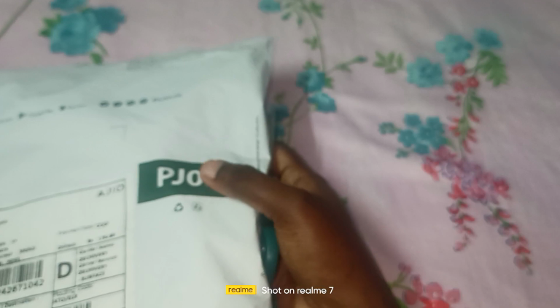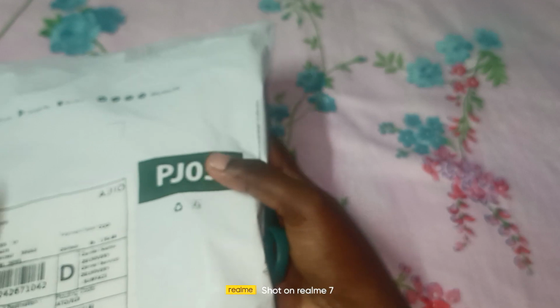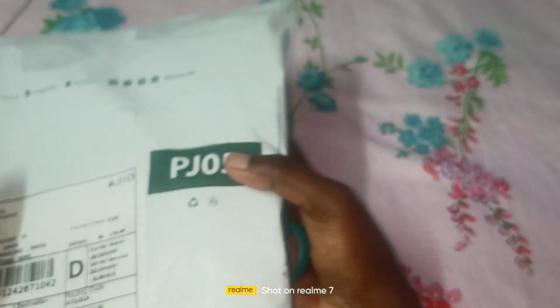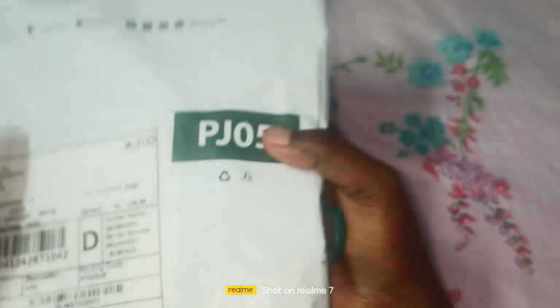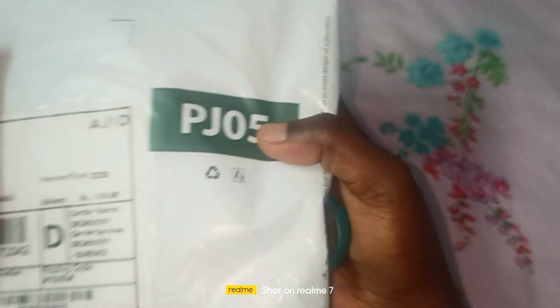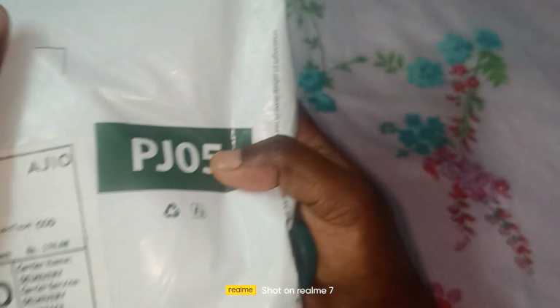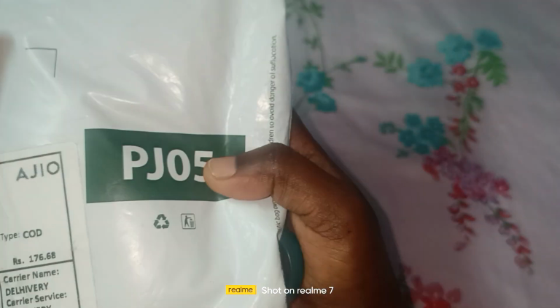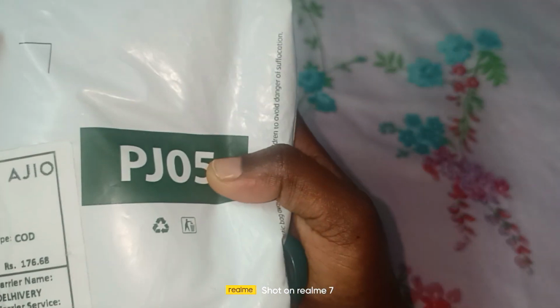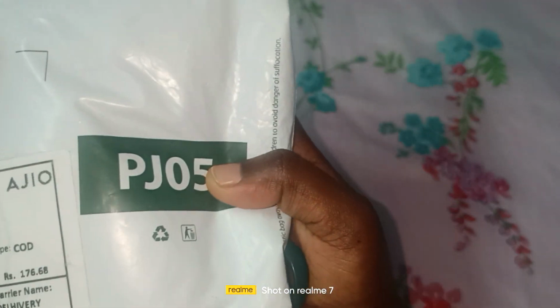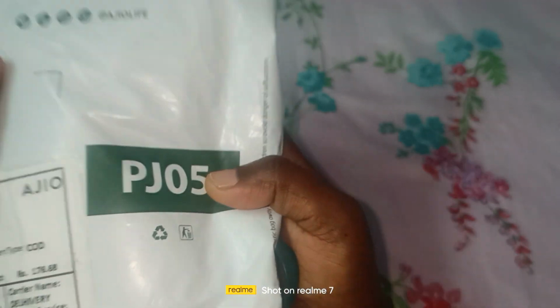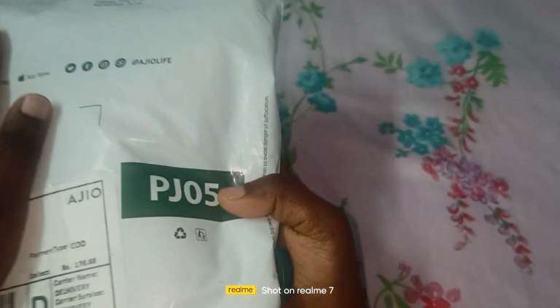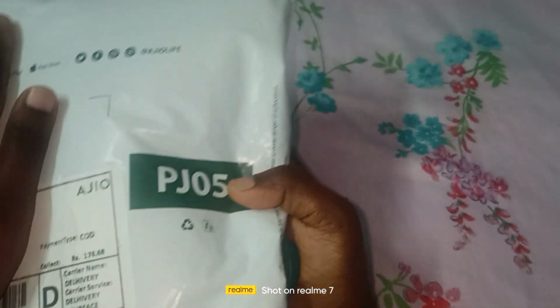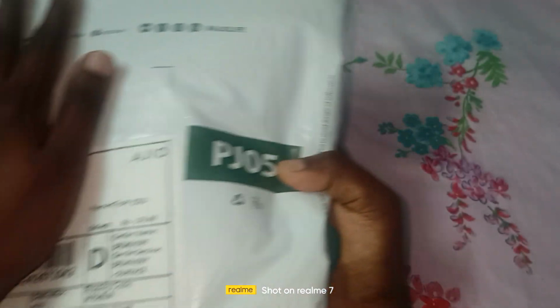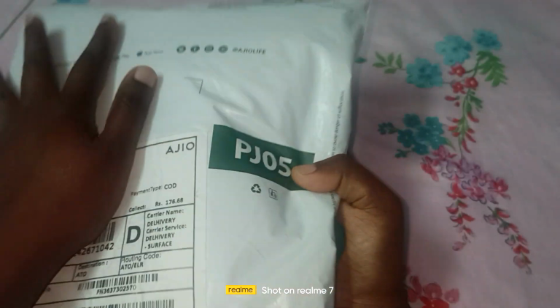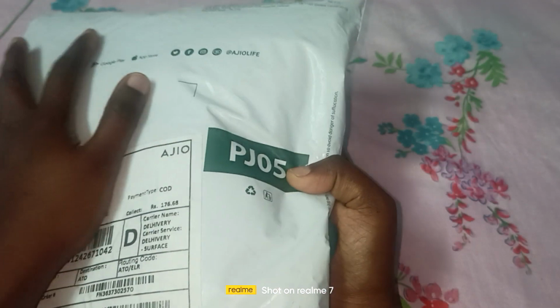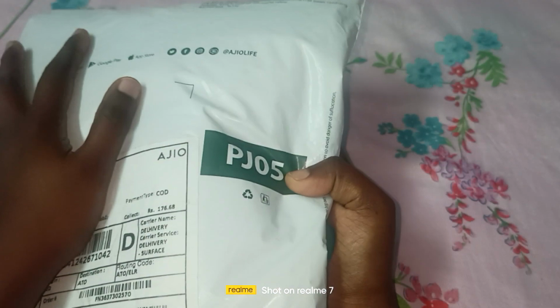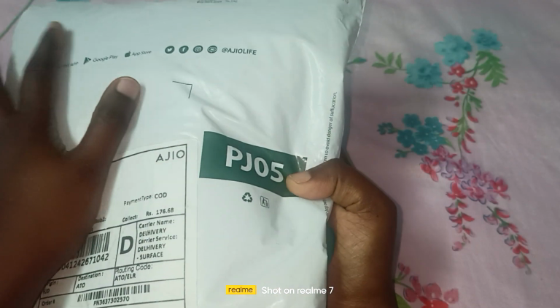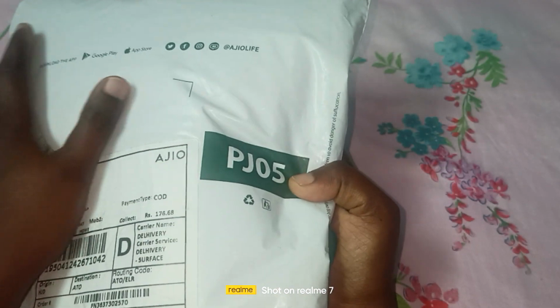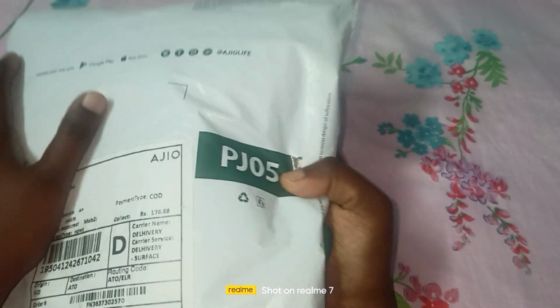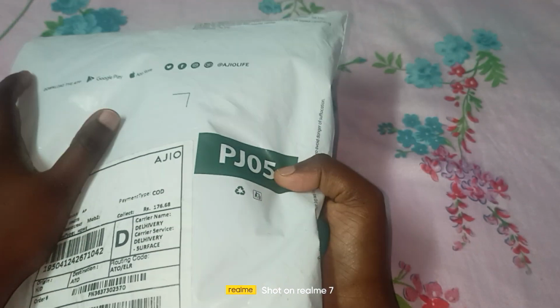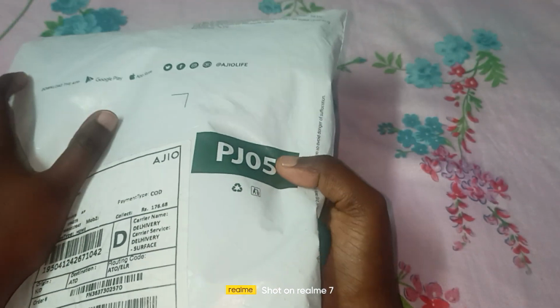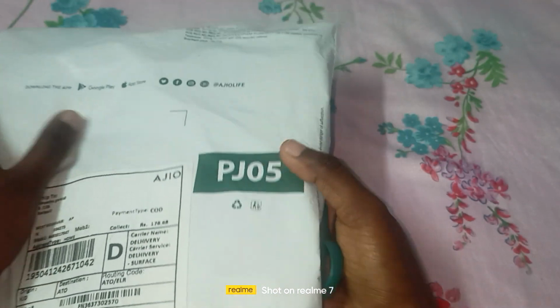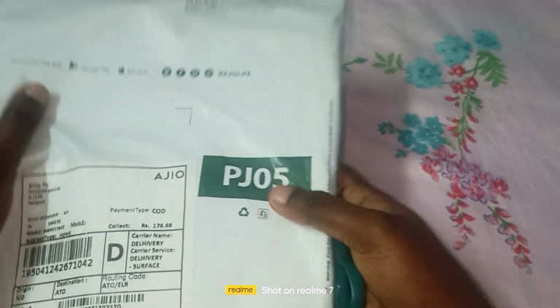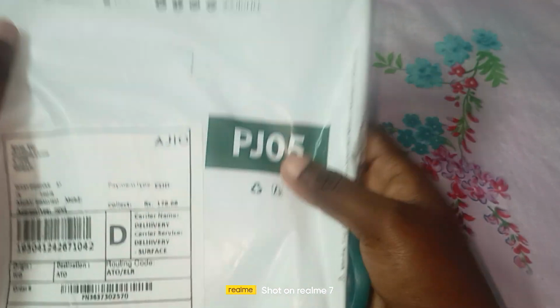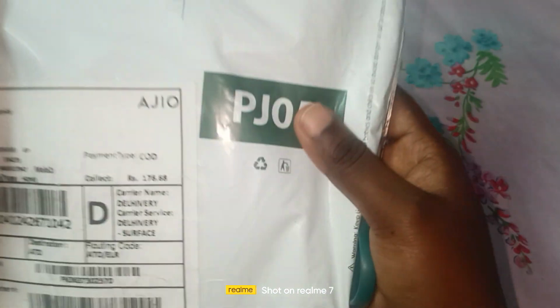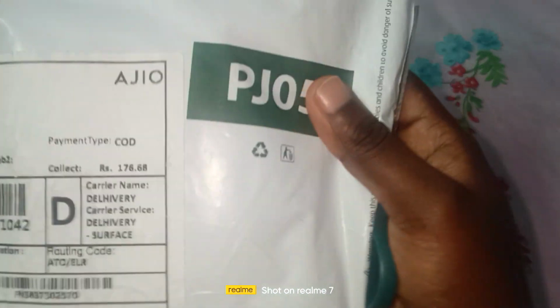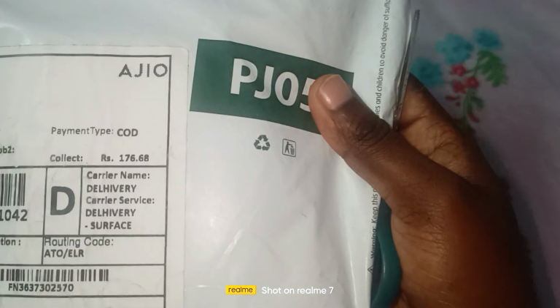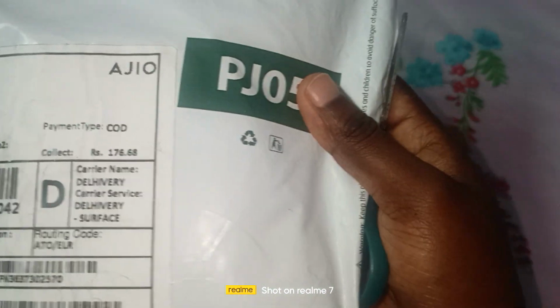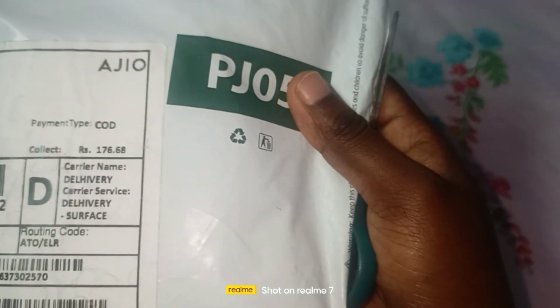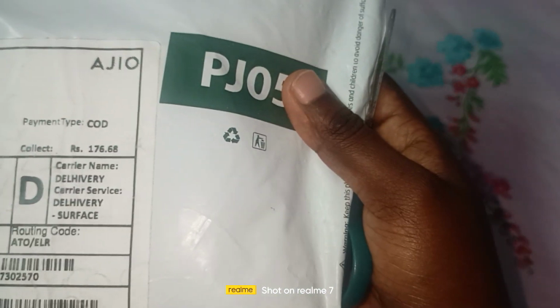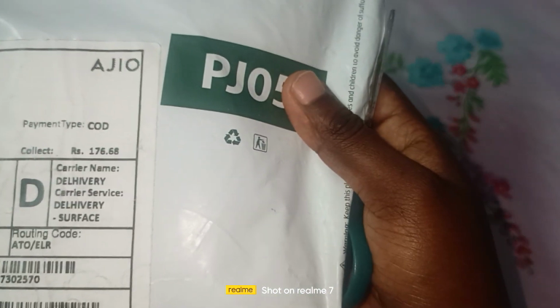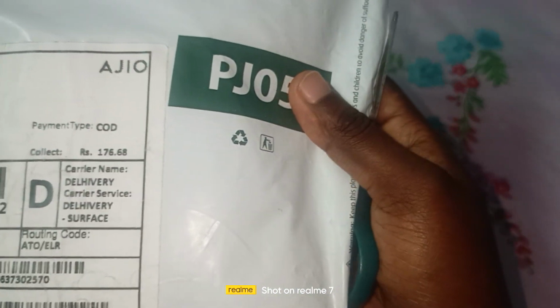Hello everyone! Namaste and welcome back to our channel. See a trendy collection. So today we are going to be doing an unboxing video.